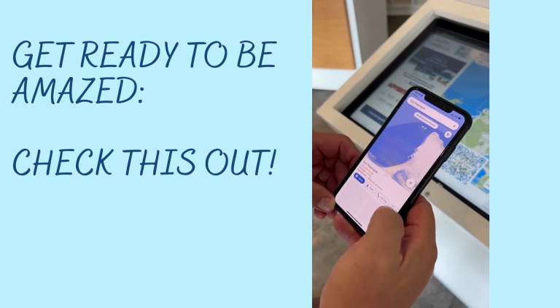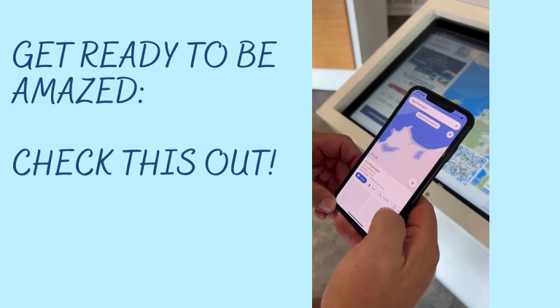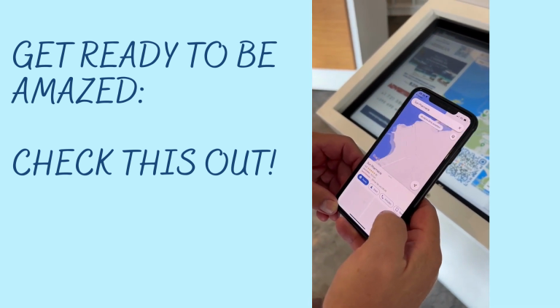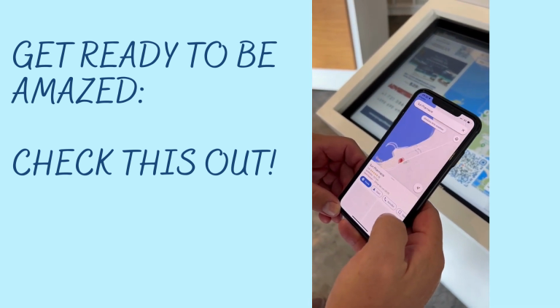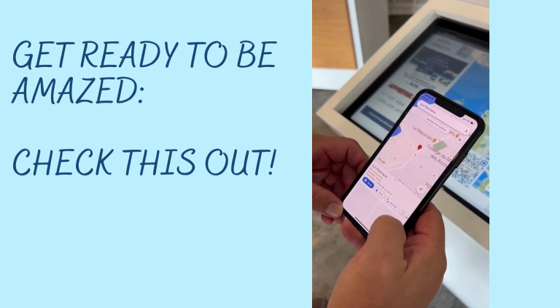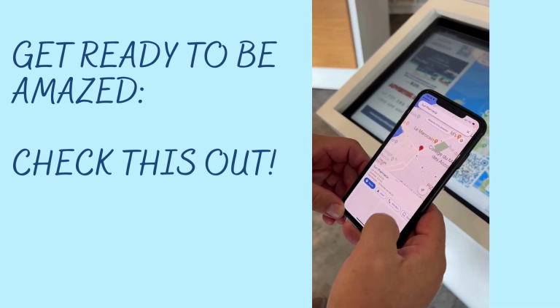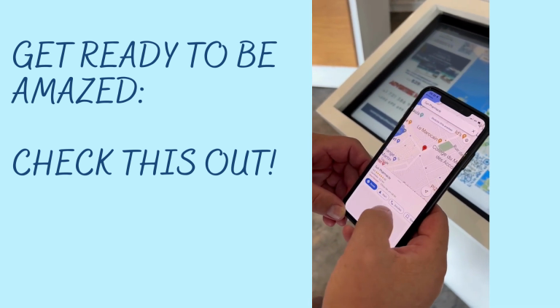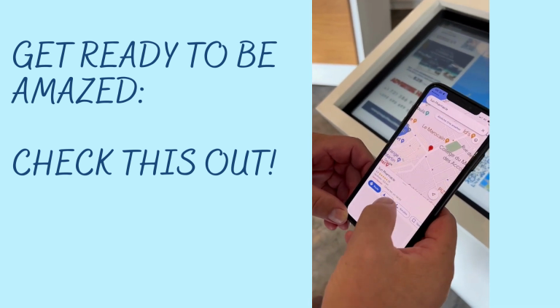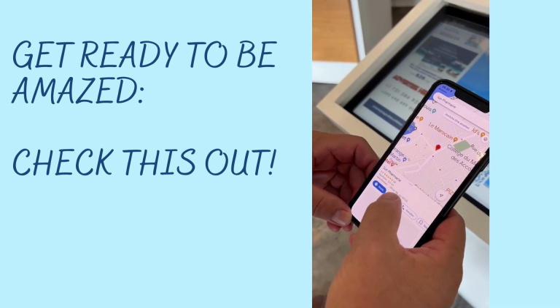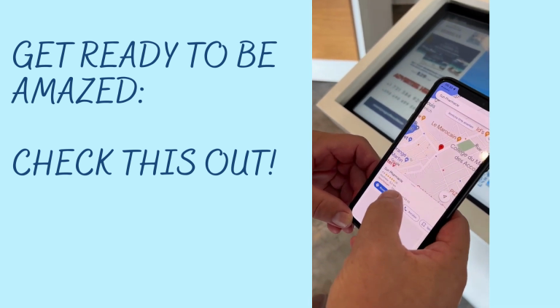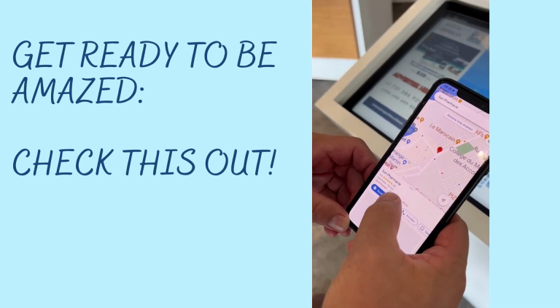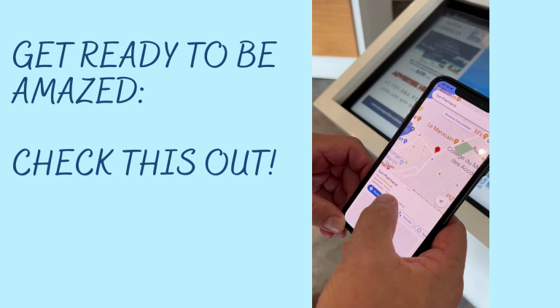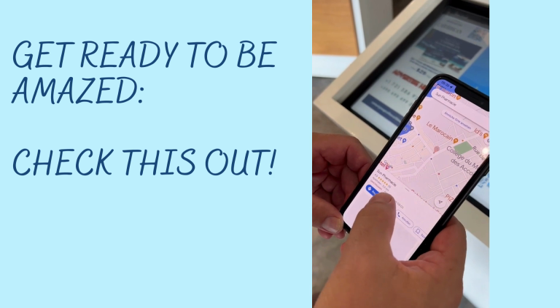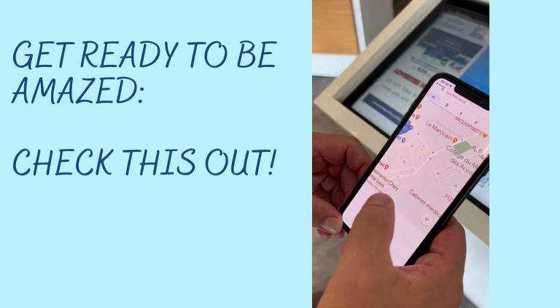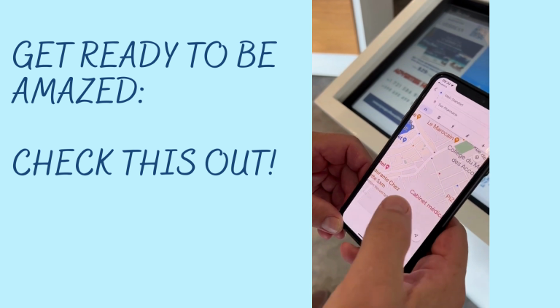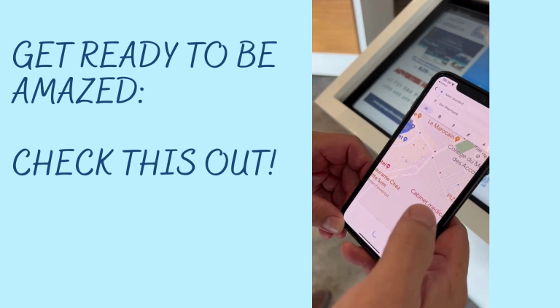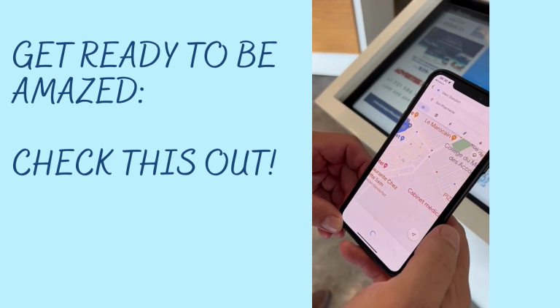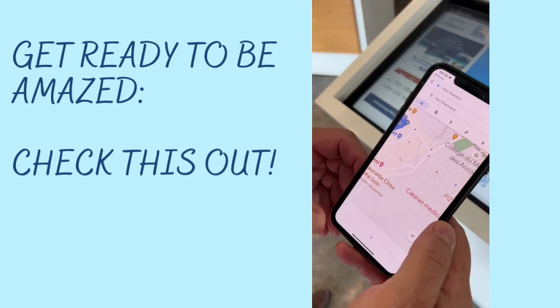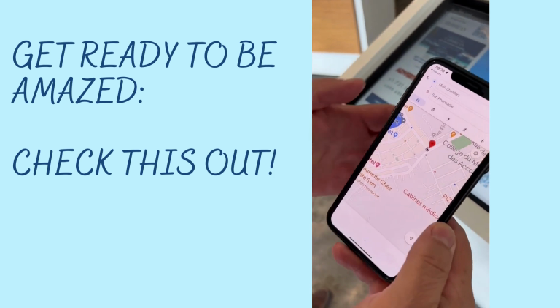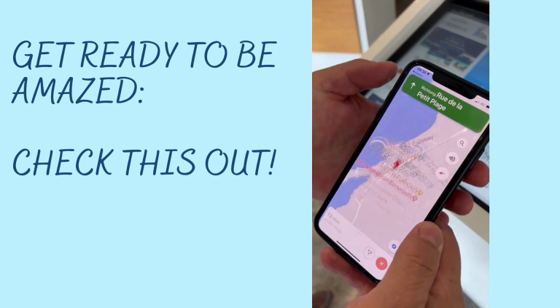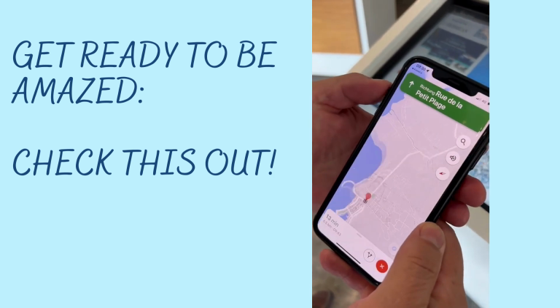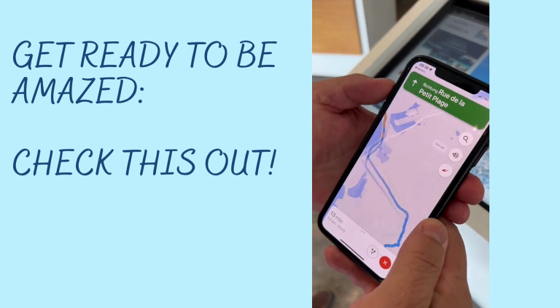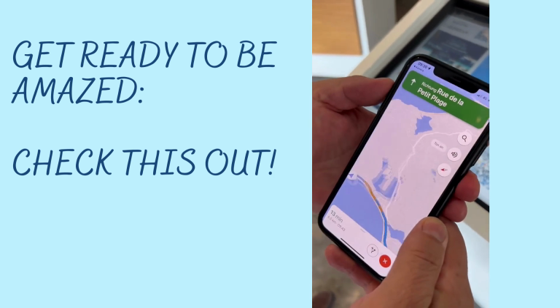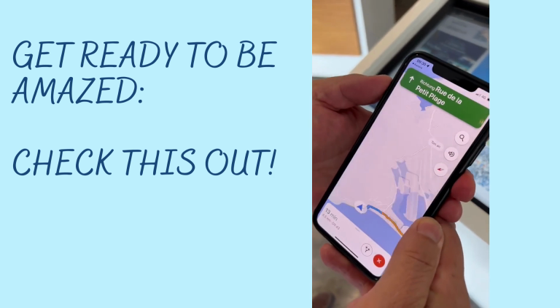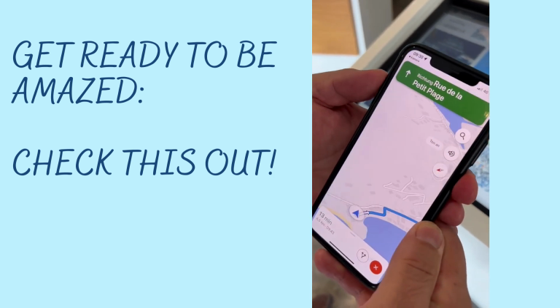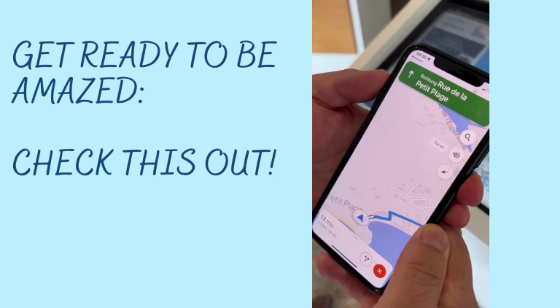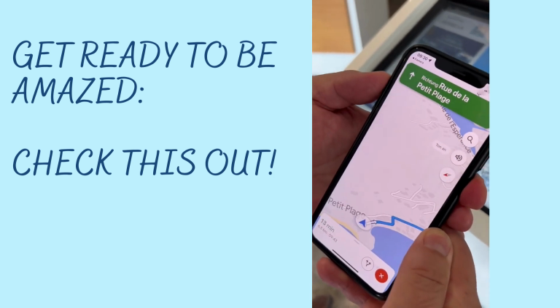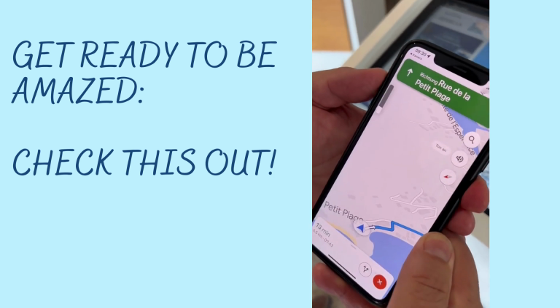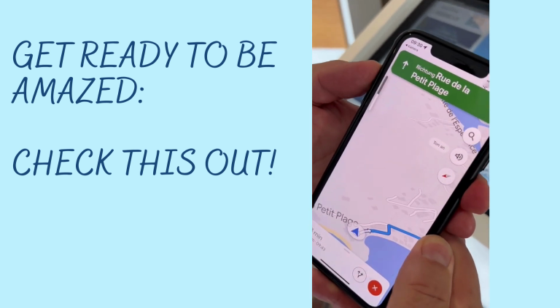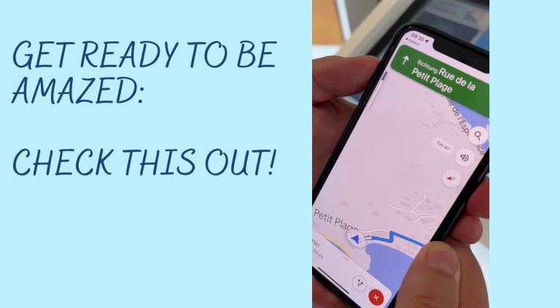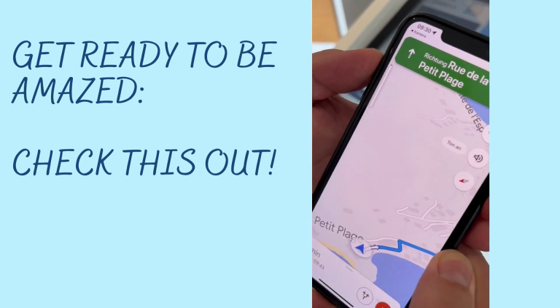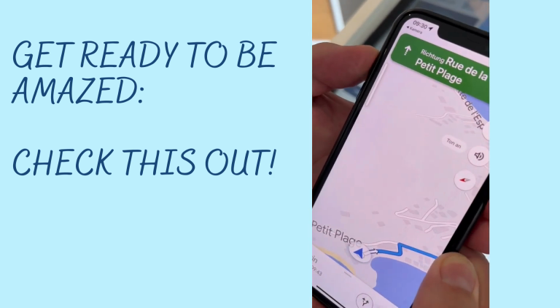And a savvy tip: don't forget to download Google Maps St. Martin offline beforehand. Enjoy!